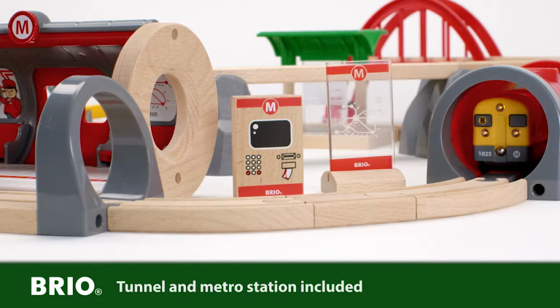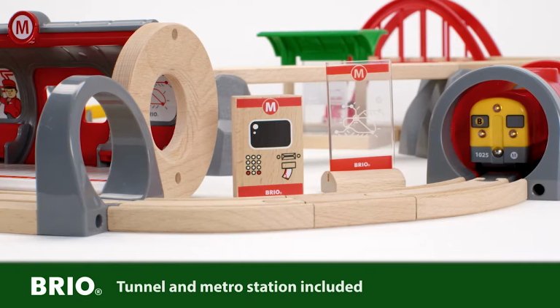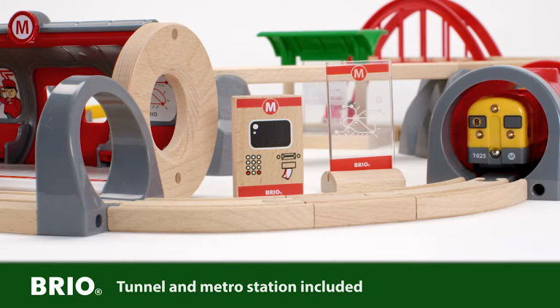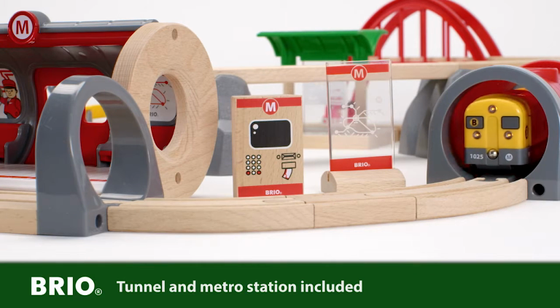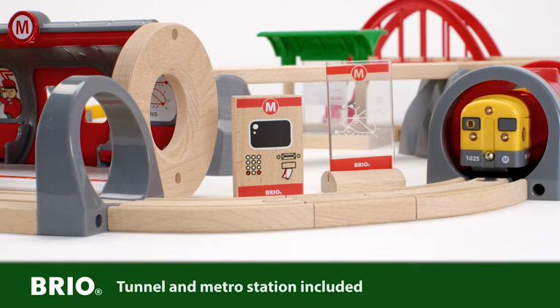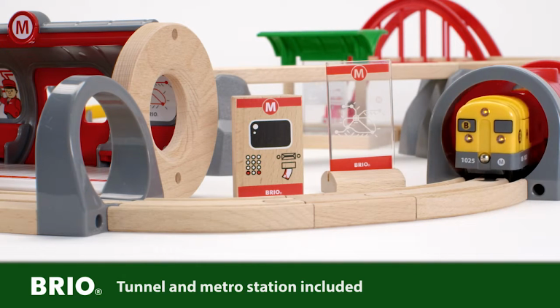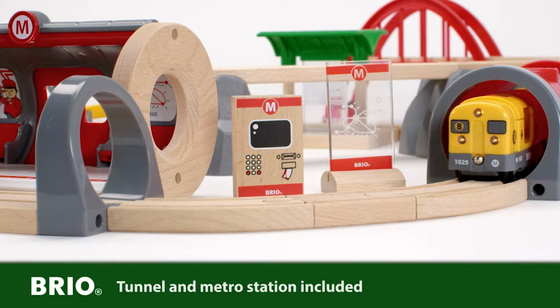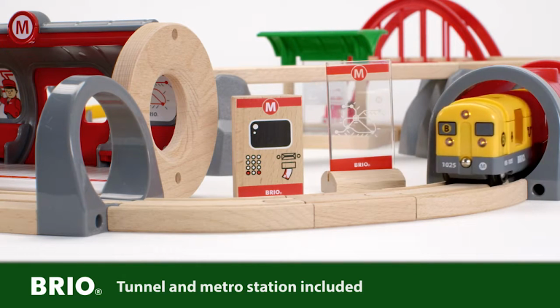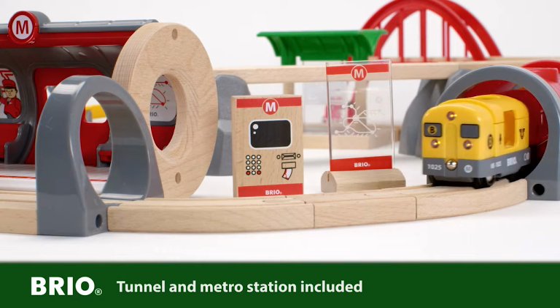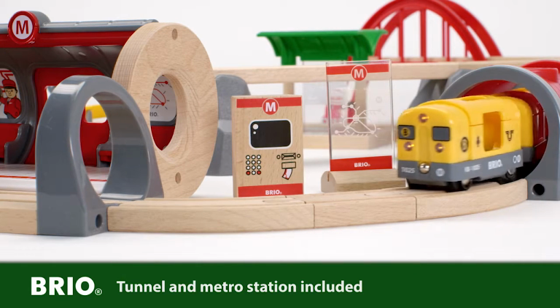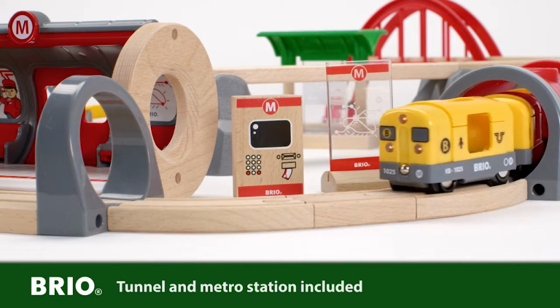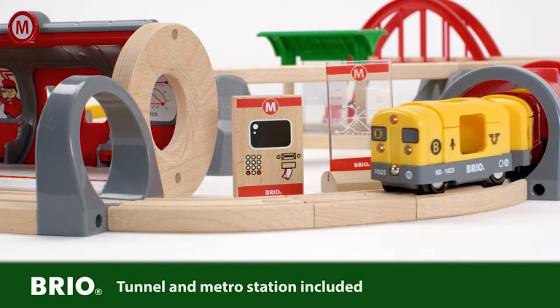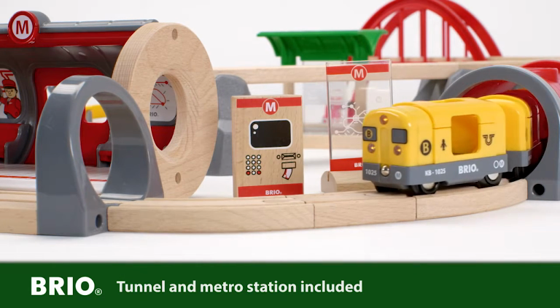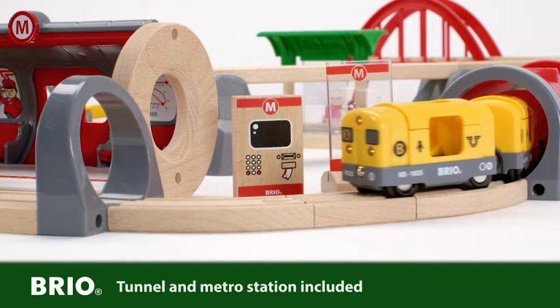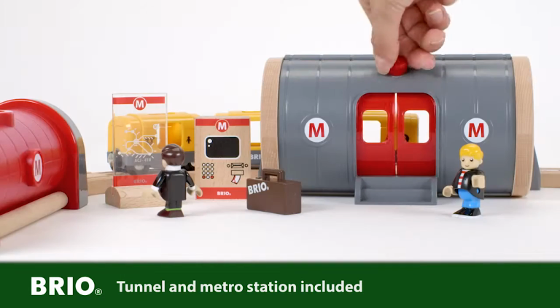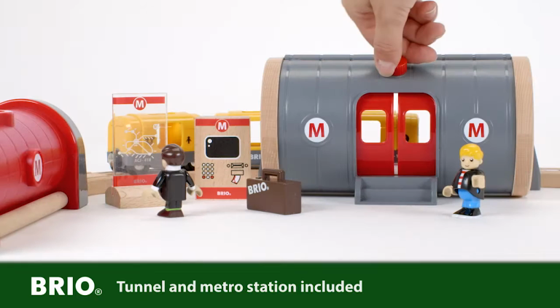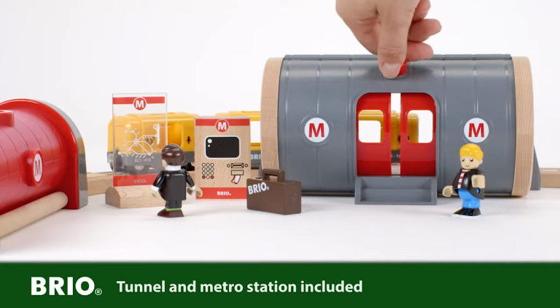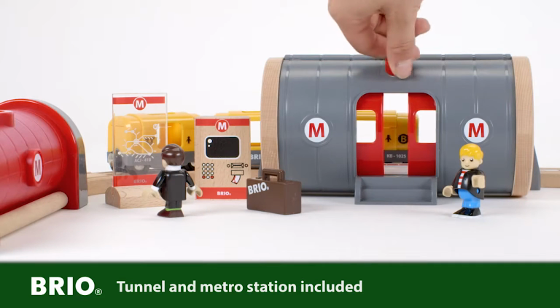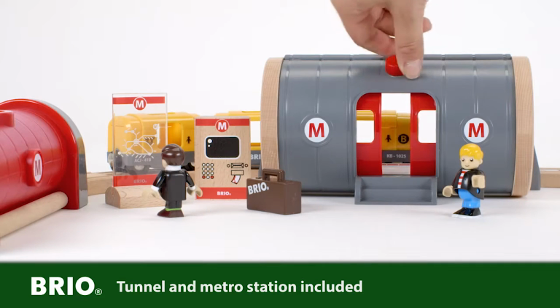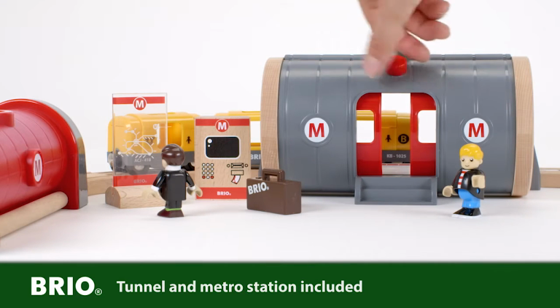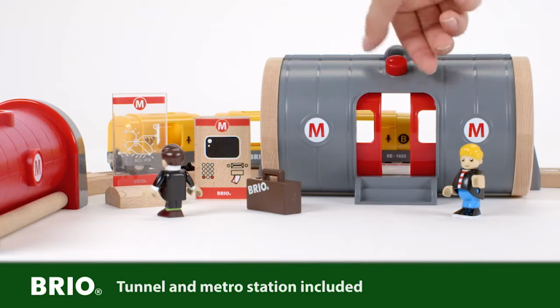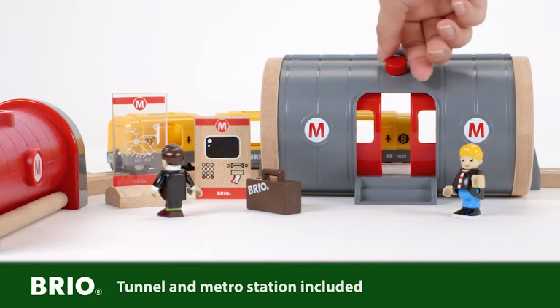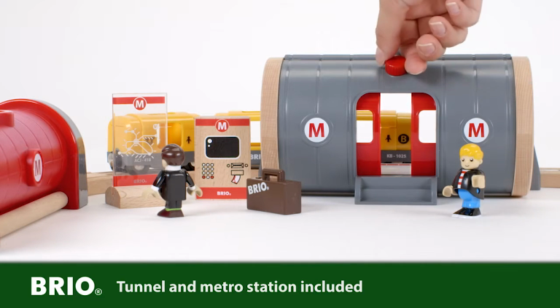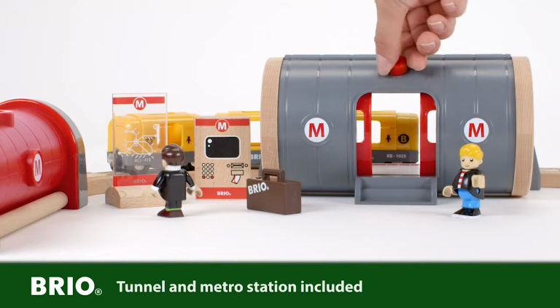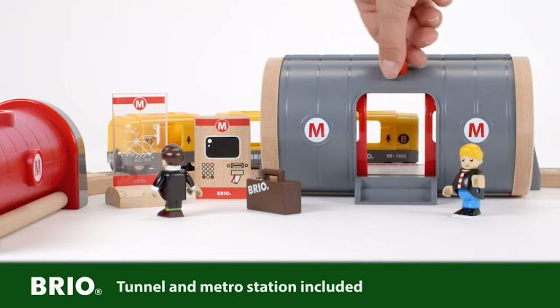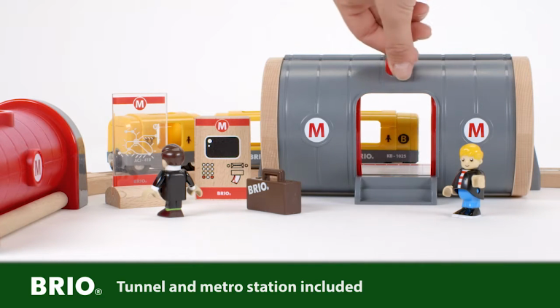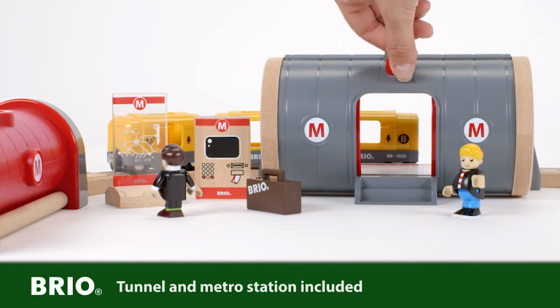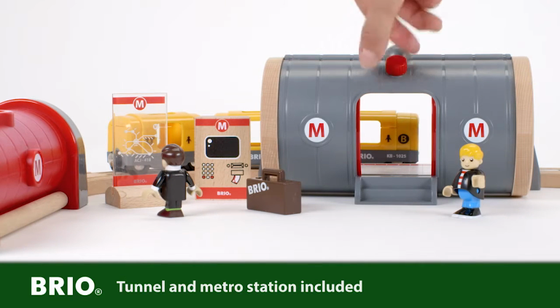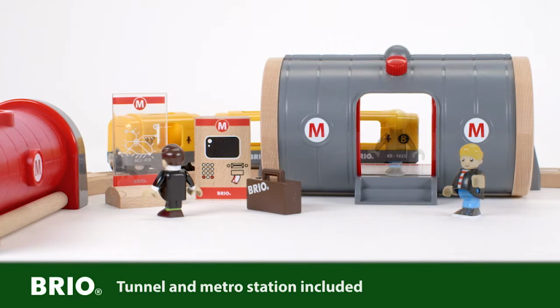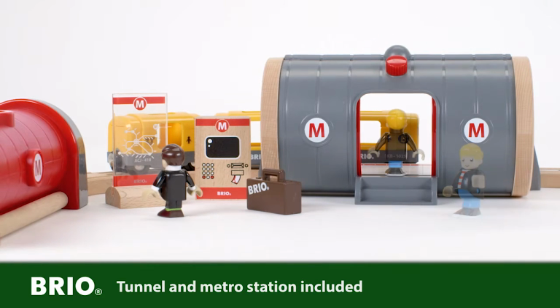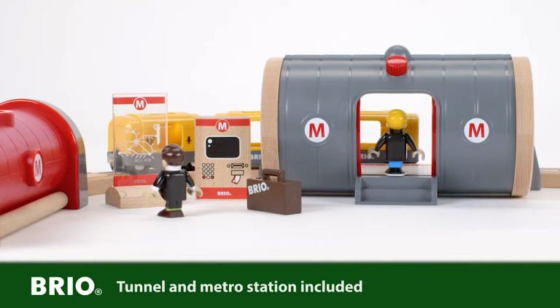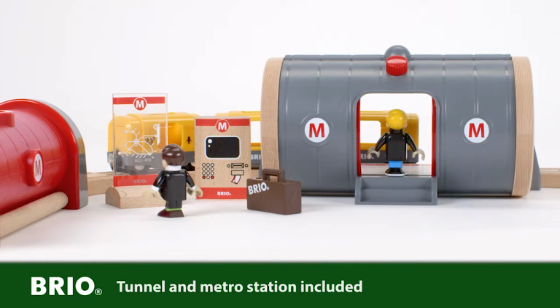Push the metro train into the metro station. The station doors can be opened and closed with a simple turn on the knob.